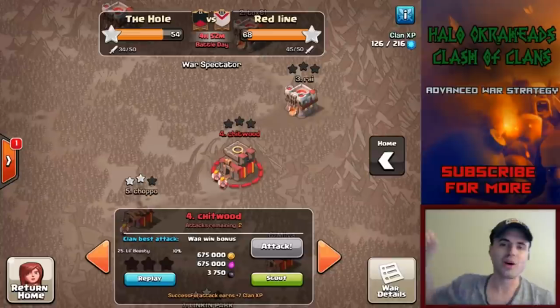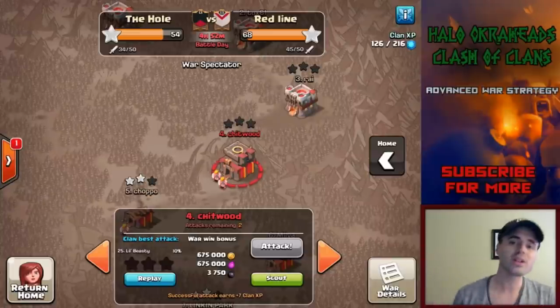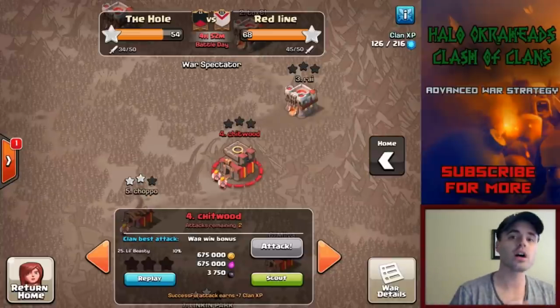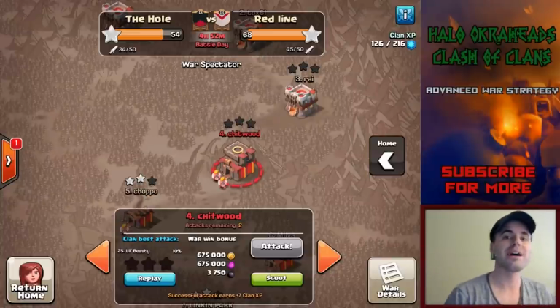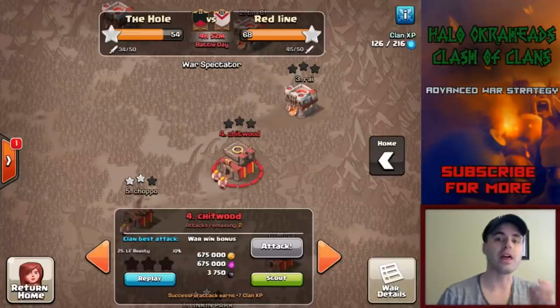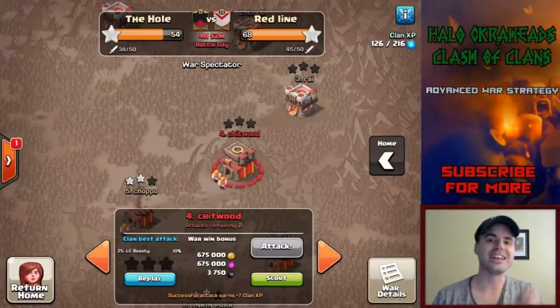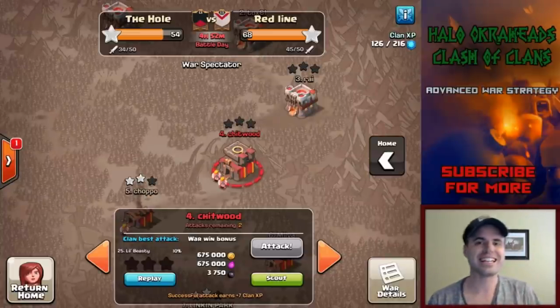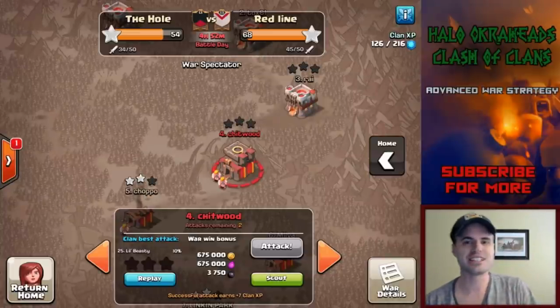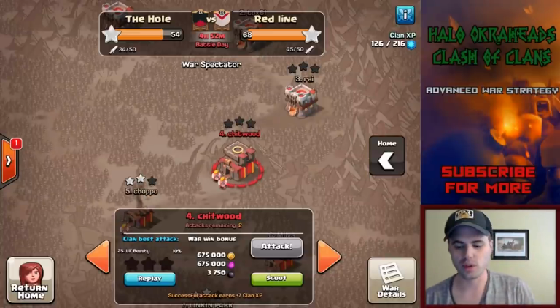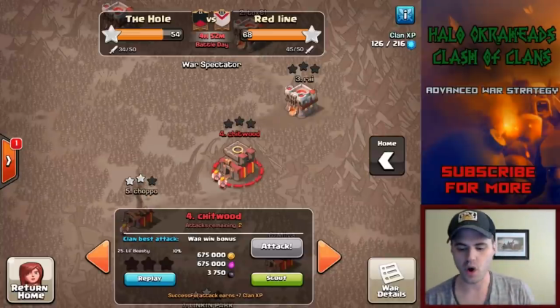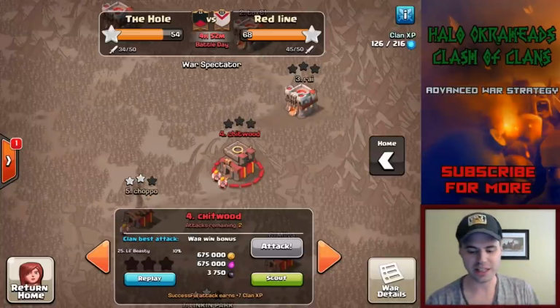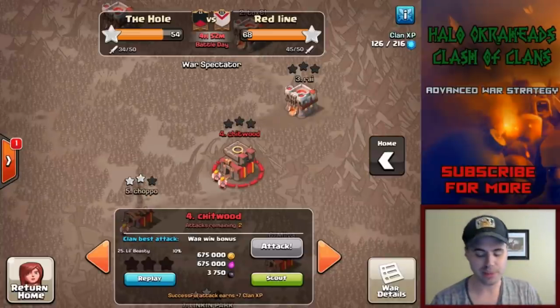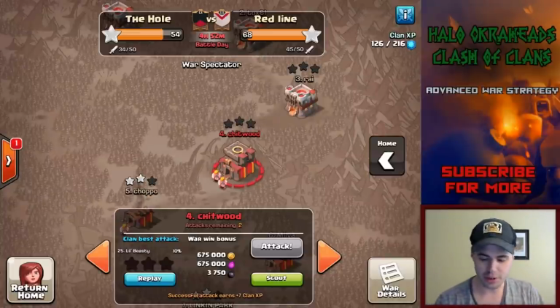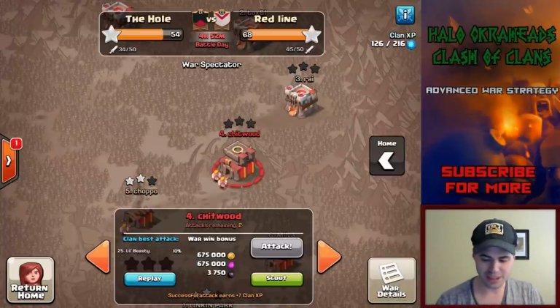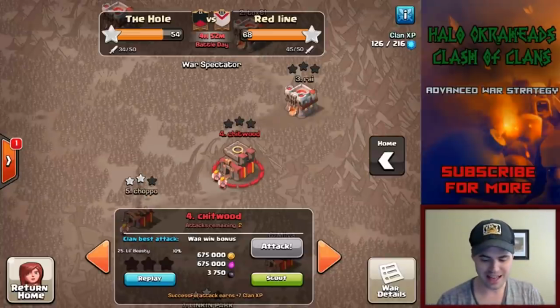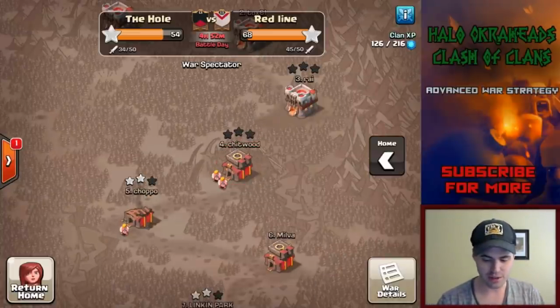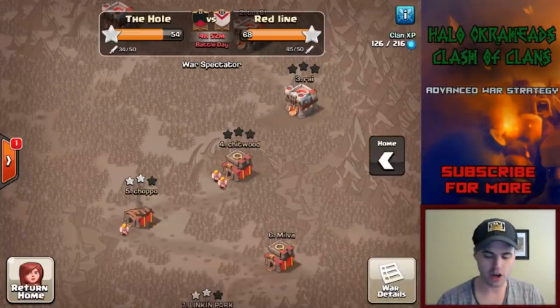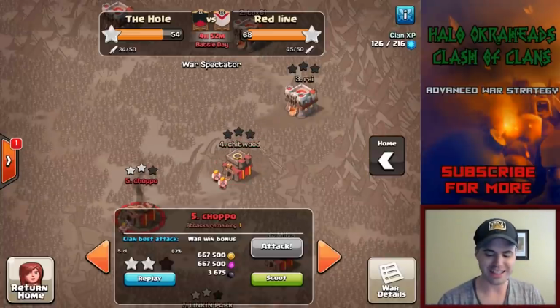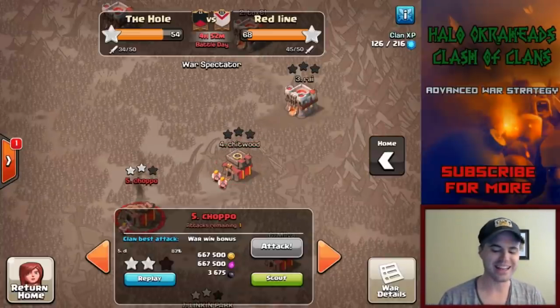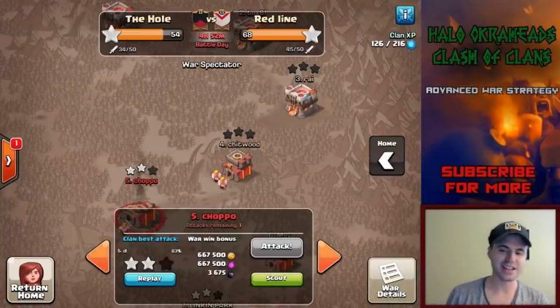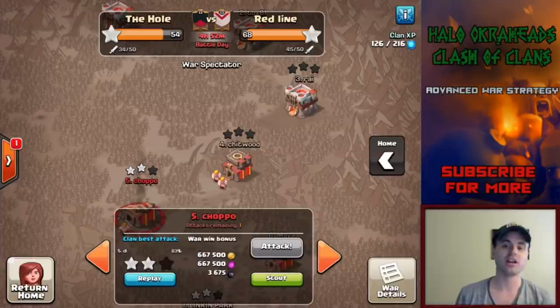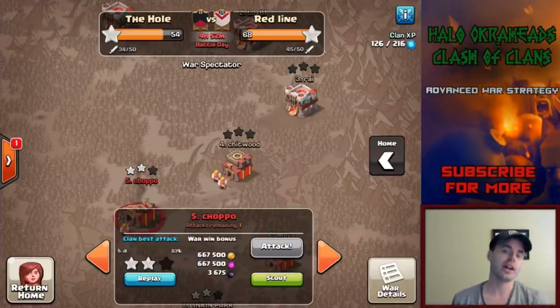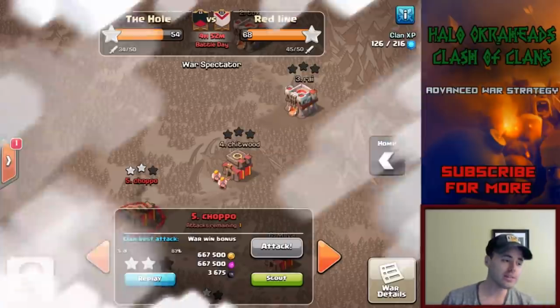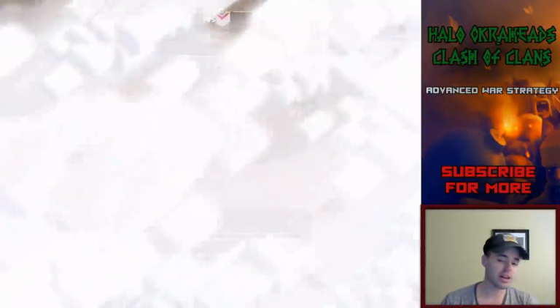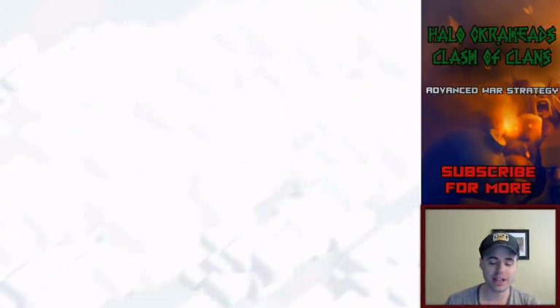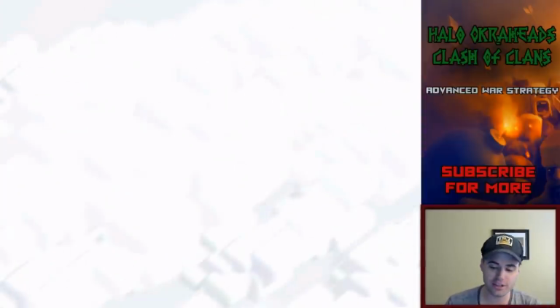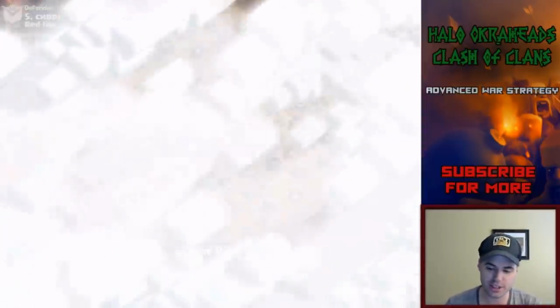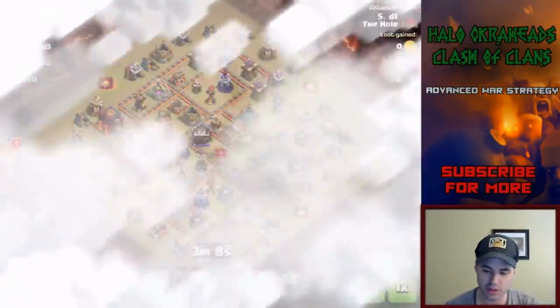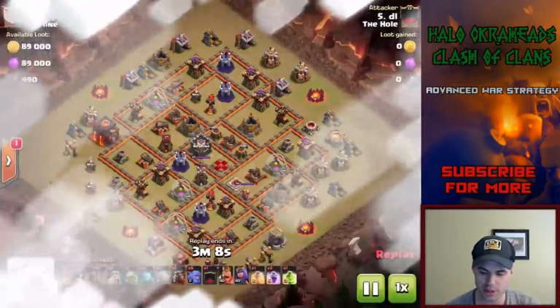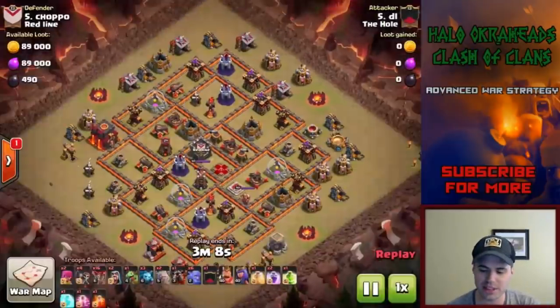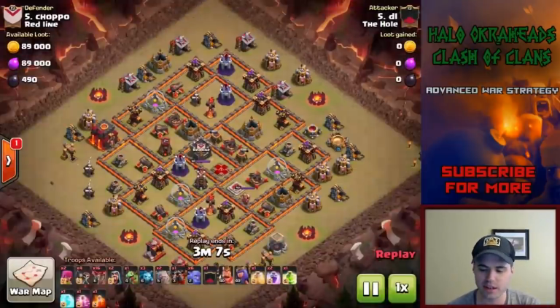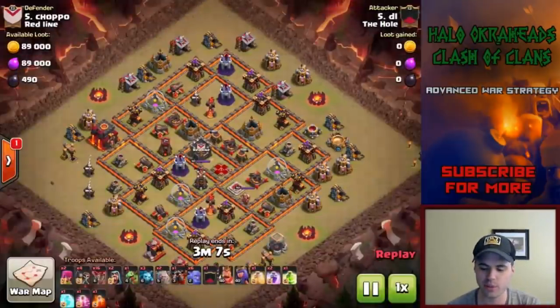I want to talk about the Naked Golem Walk. It can be used at Town Hall 10, and even Town Hall 9, but certainly Town Hall 10.